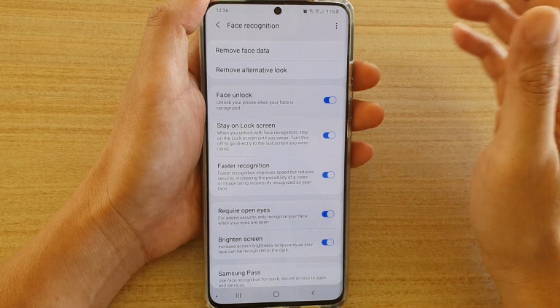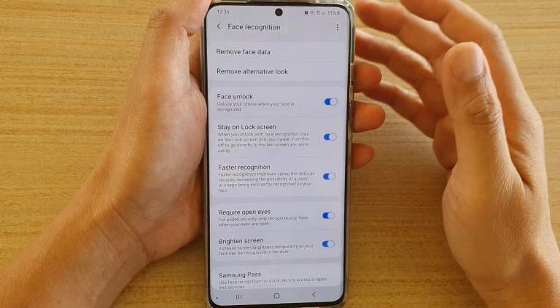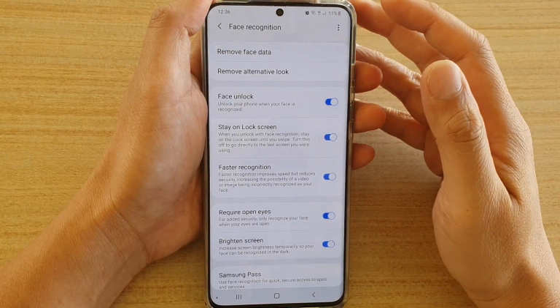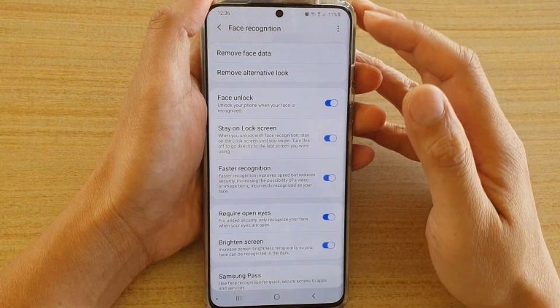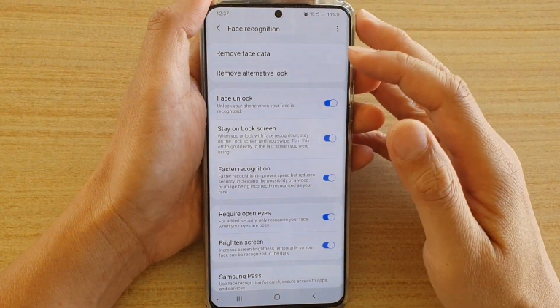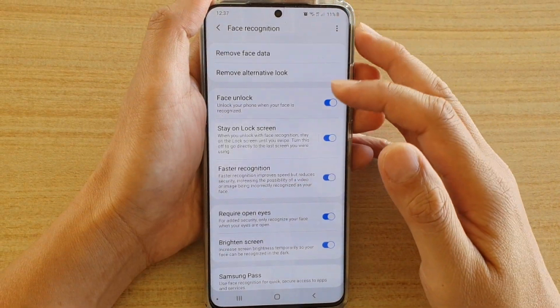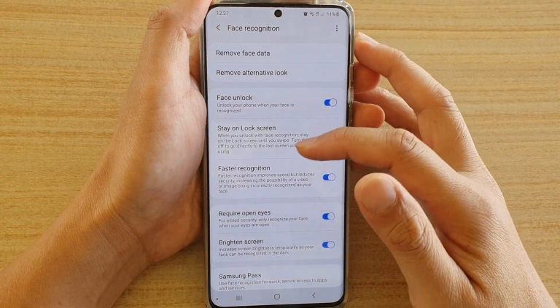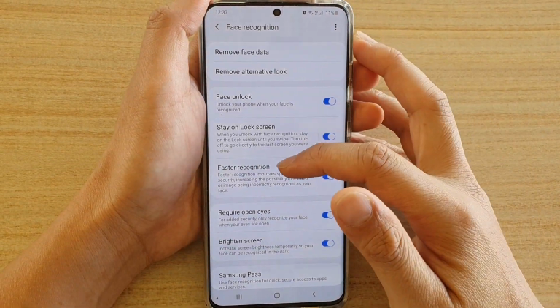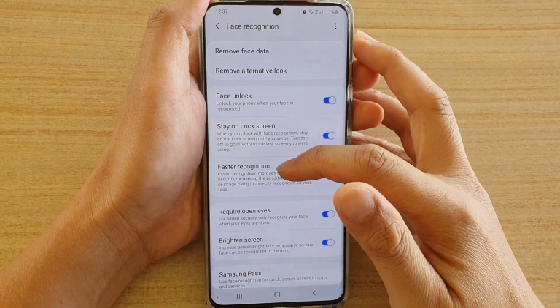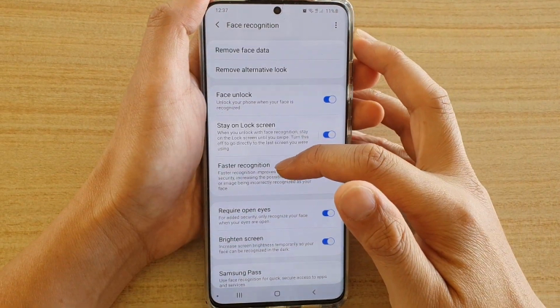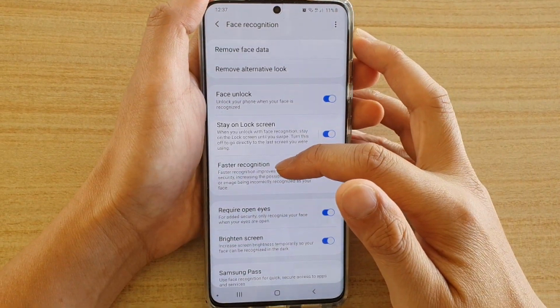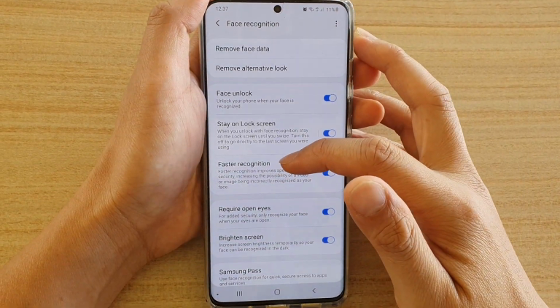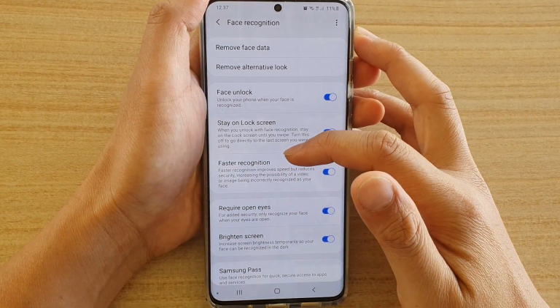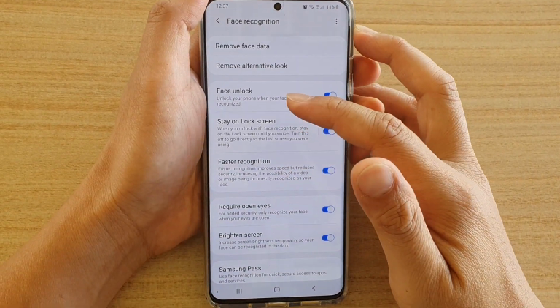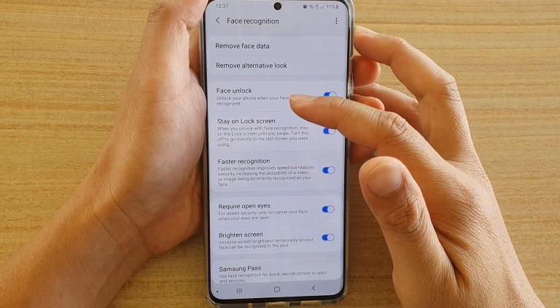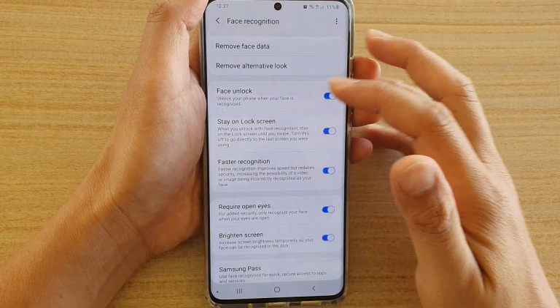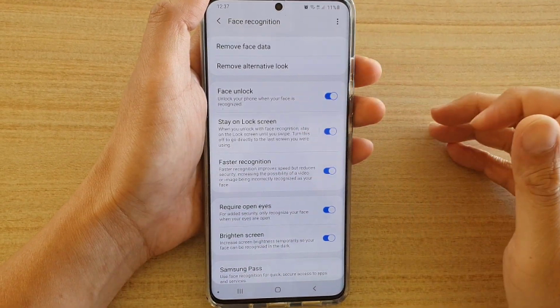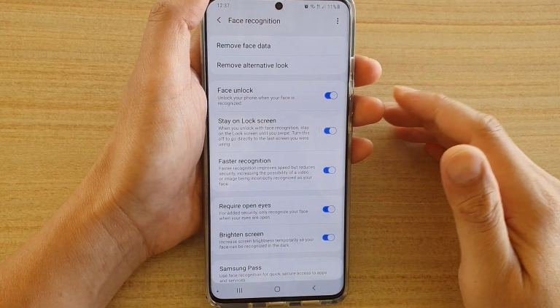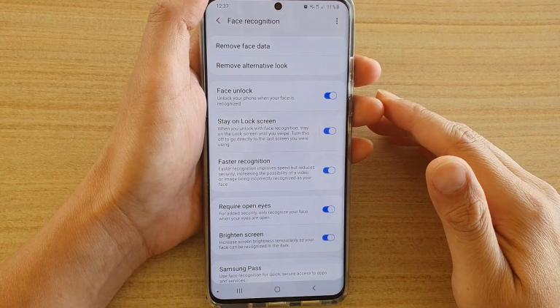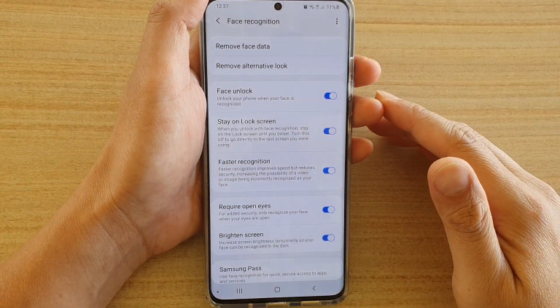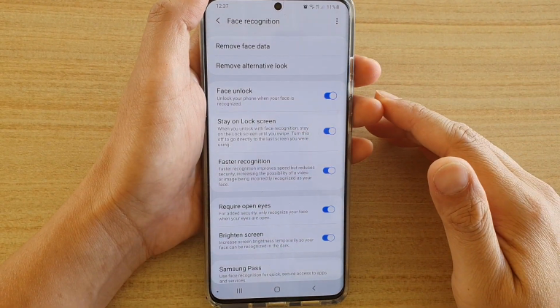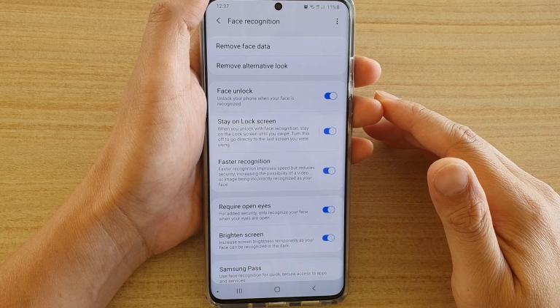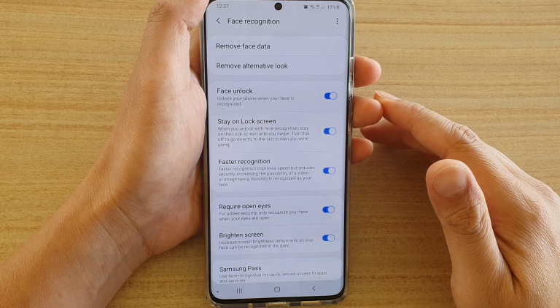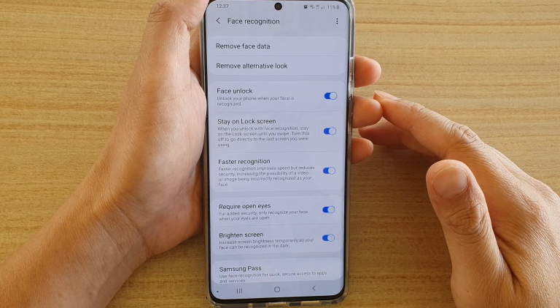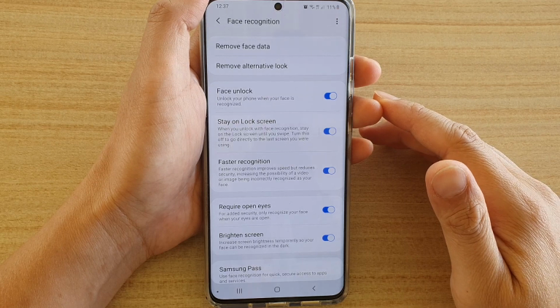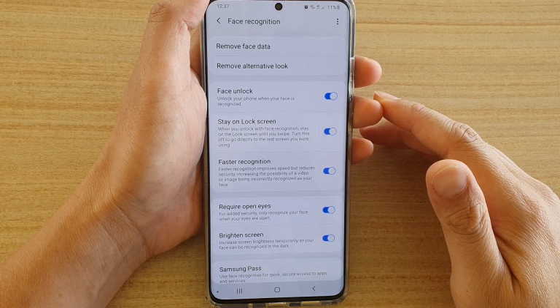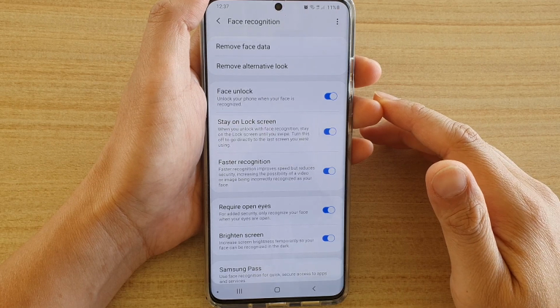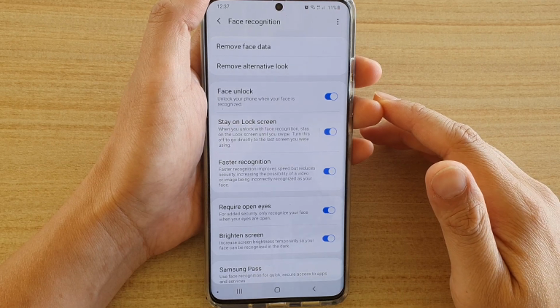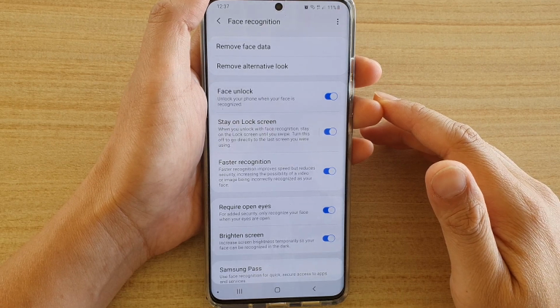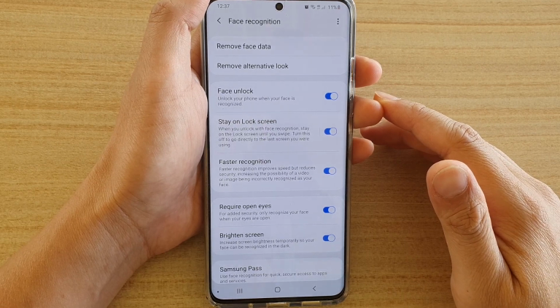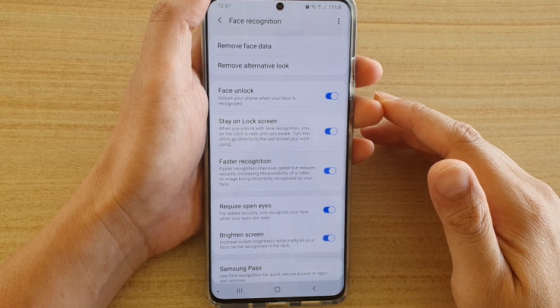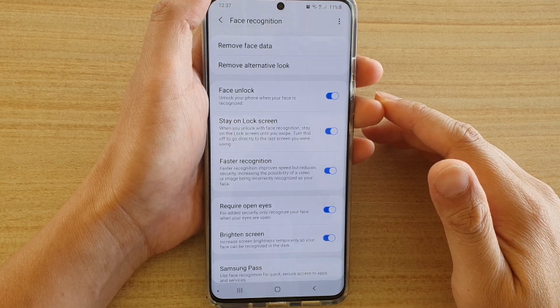How to enable or disable faster recognition for face unlock on your Samsung Galaxy S20, S20 Plus, or the S20 Ultra.